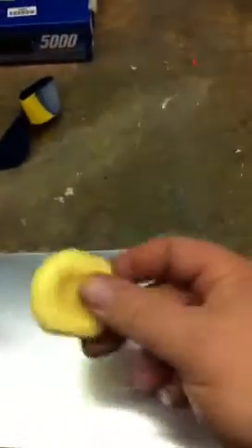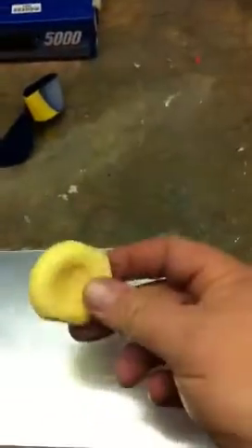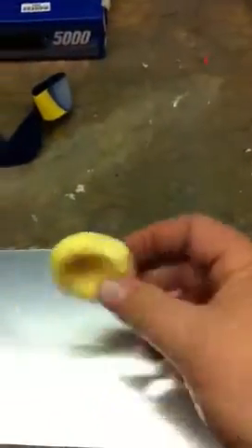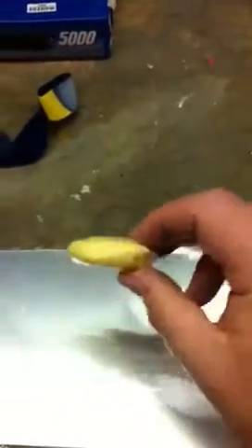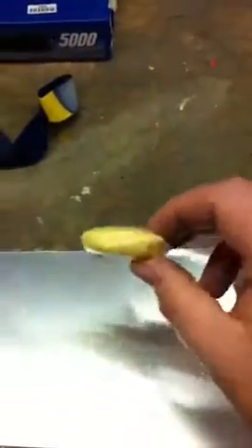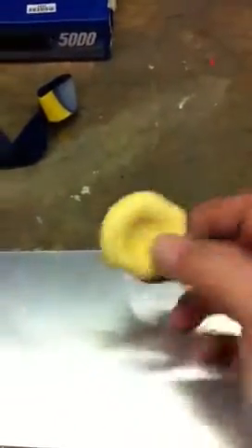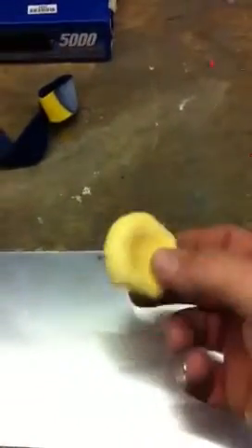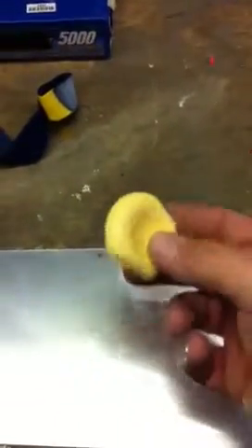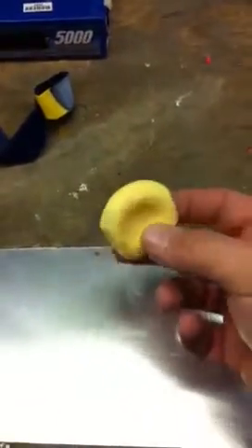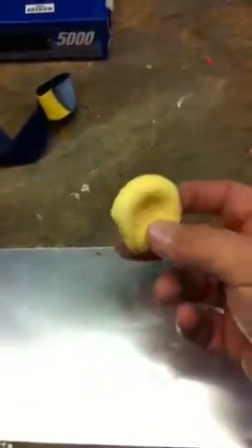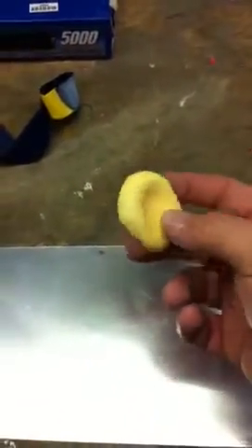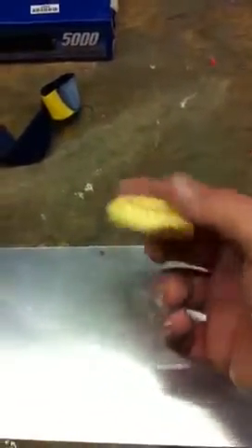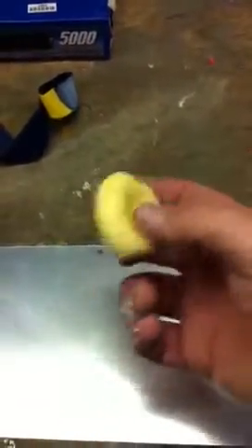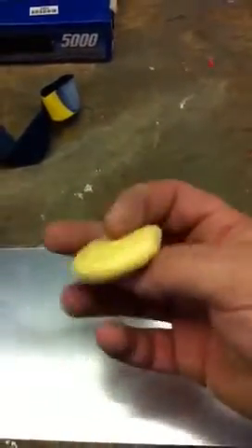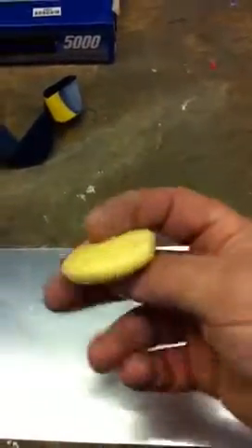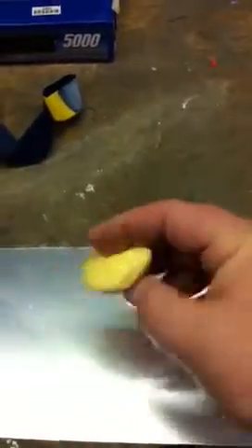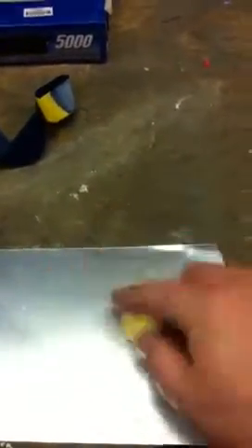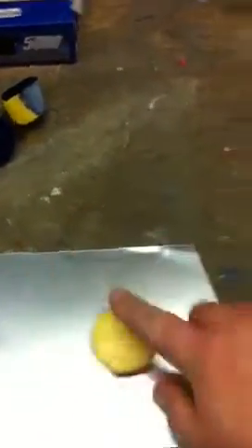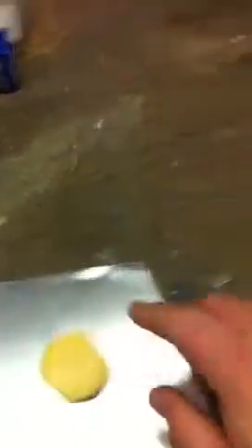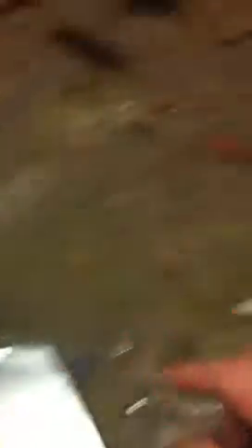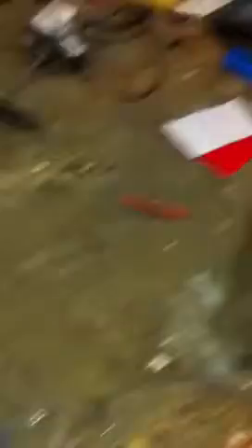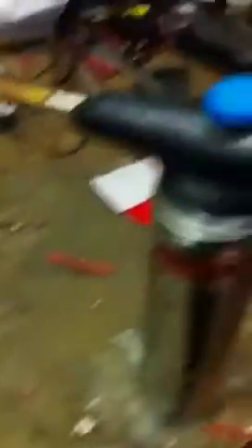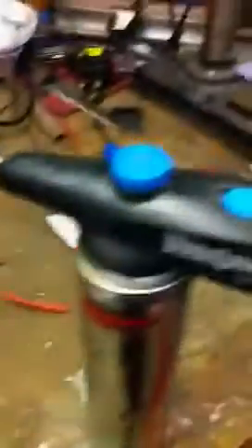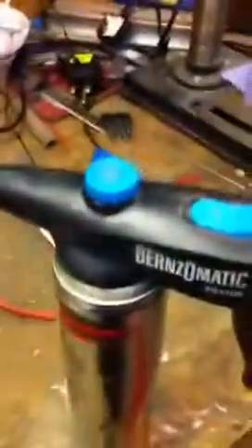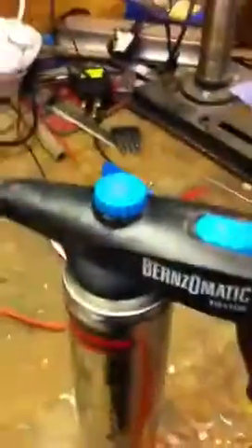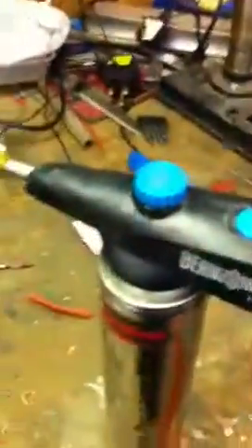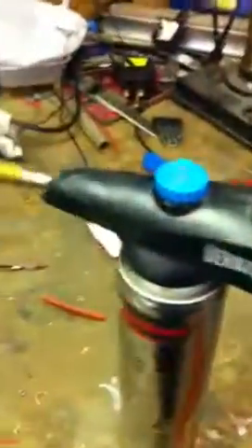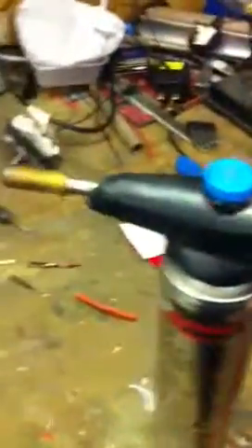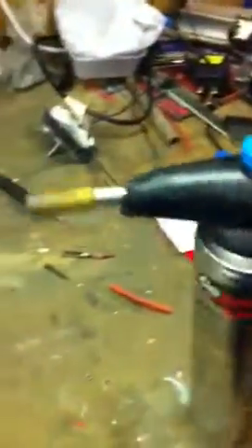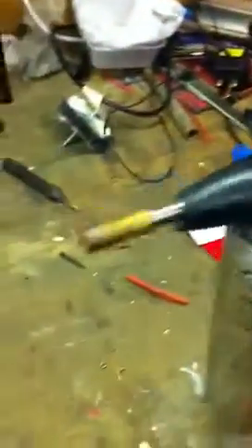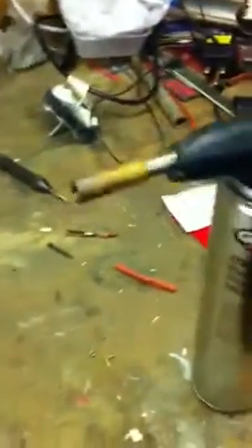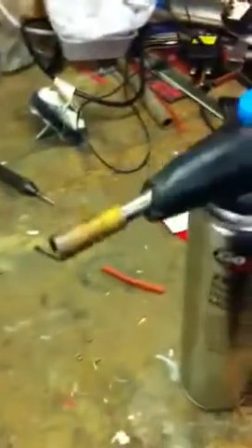Take a bar of soap, just an ordinary bar of soap, and a blue torch.